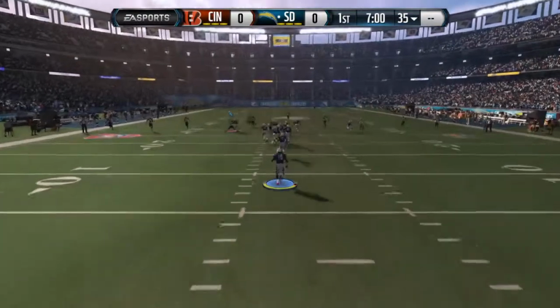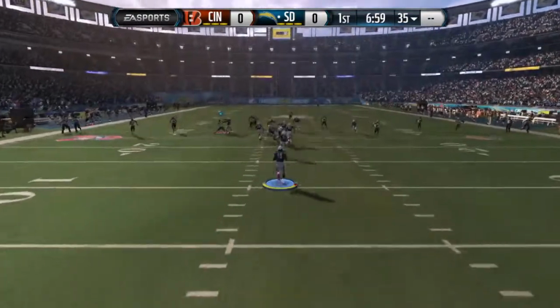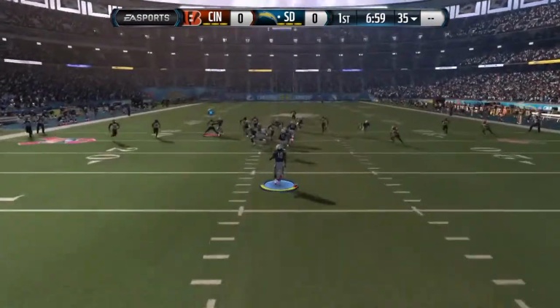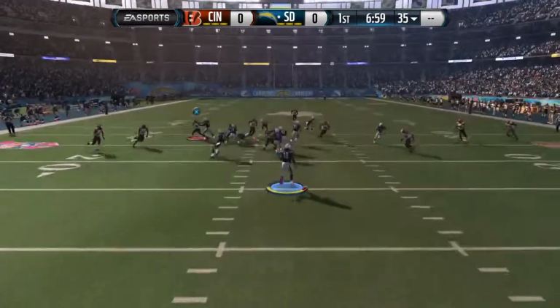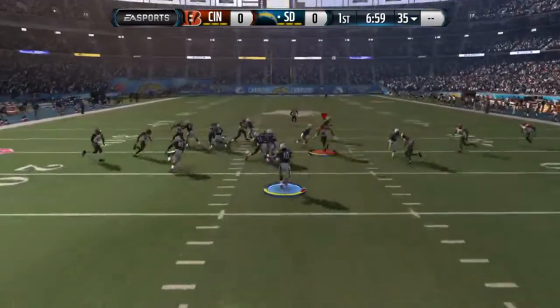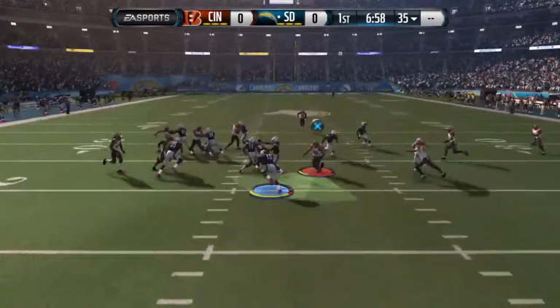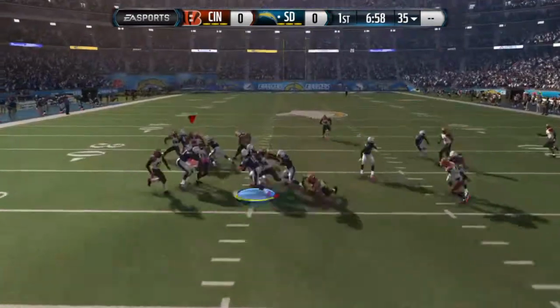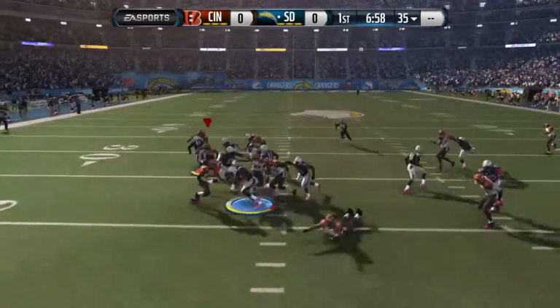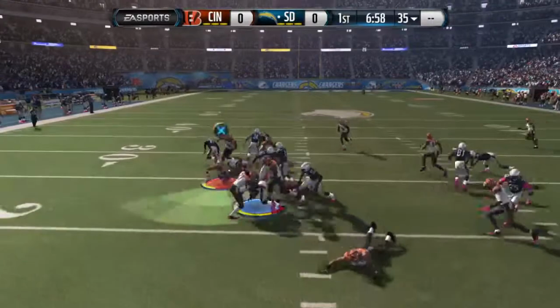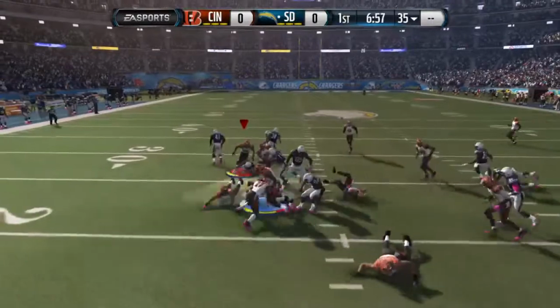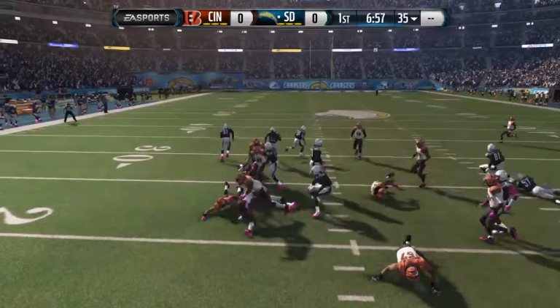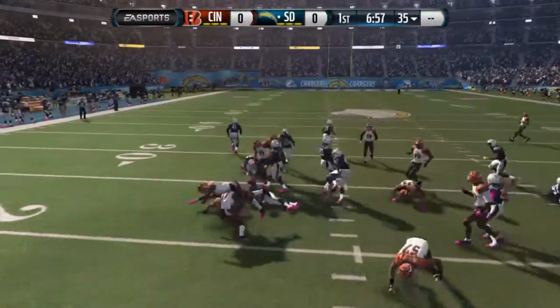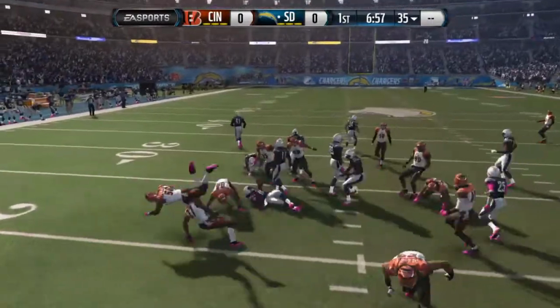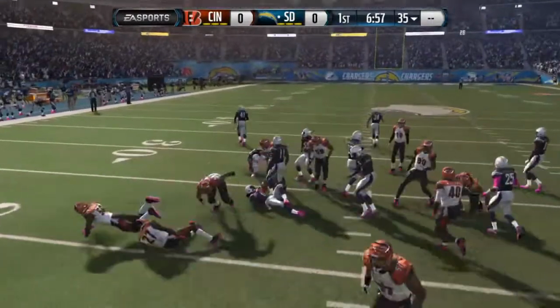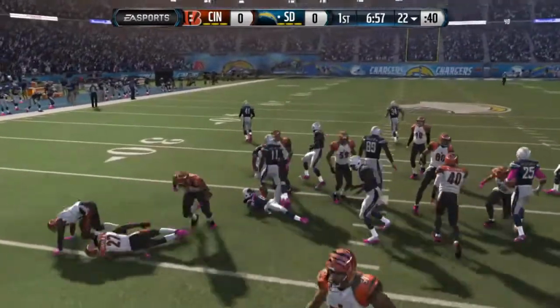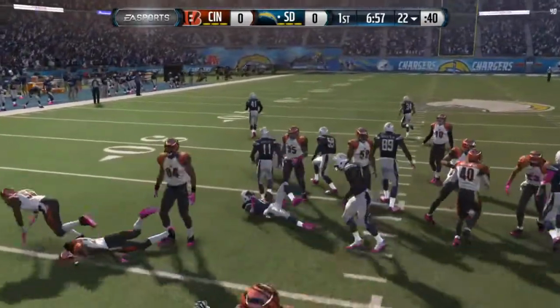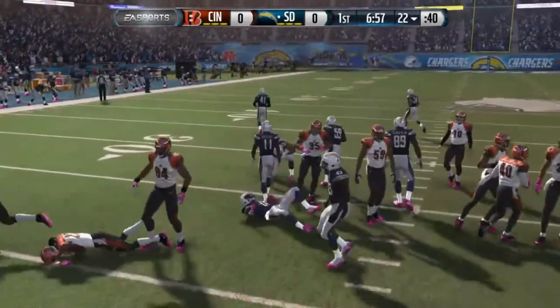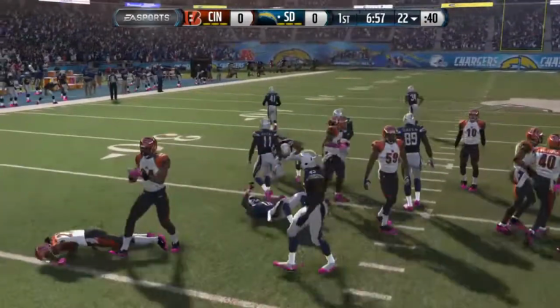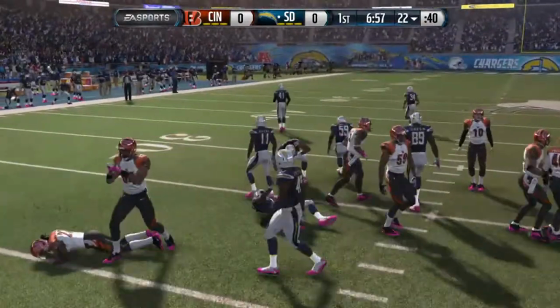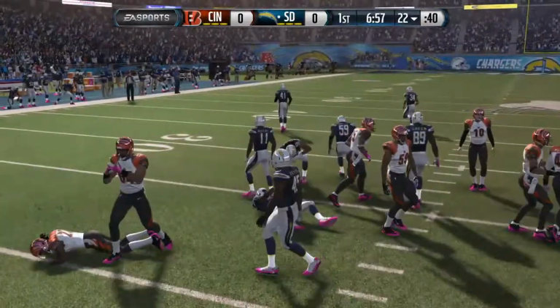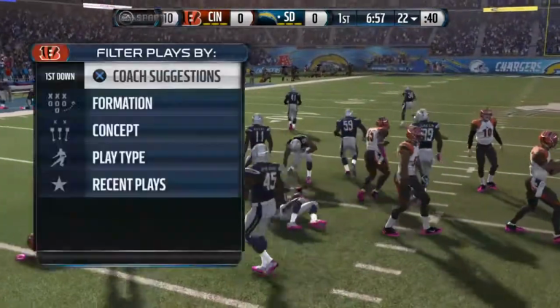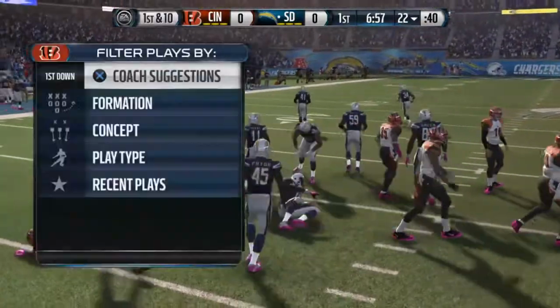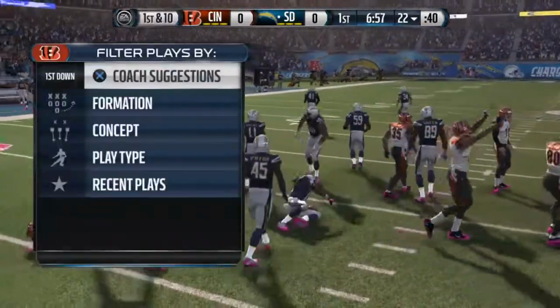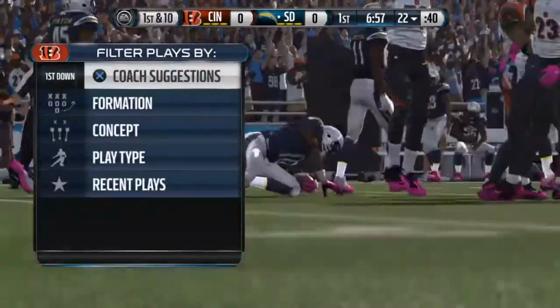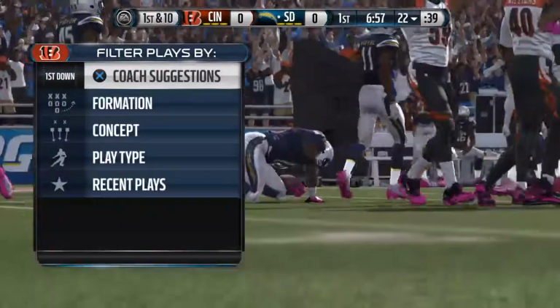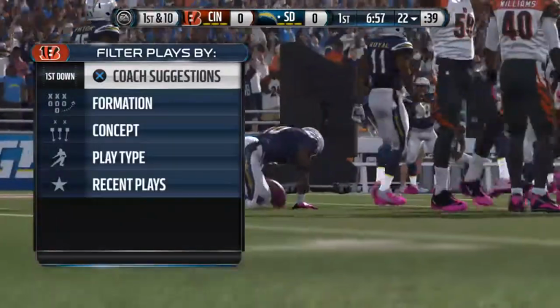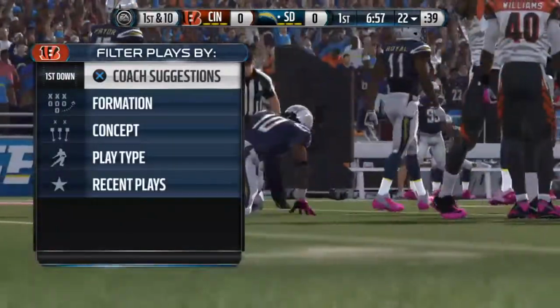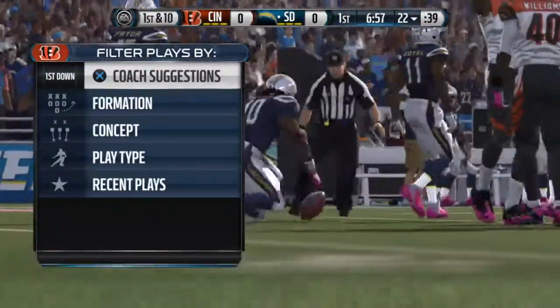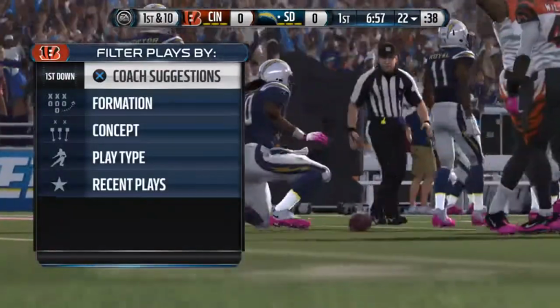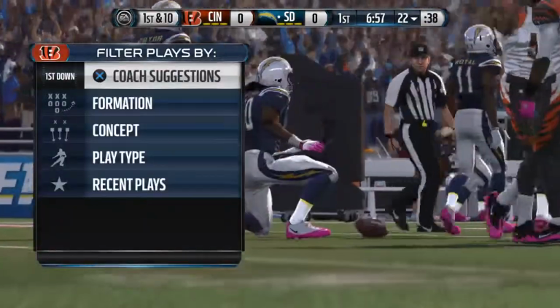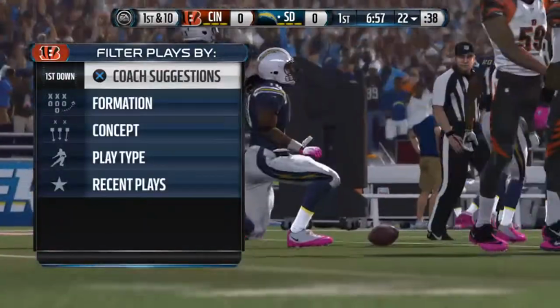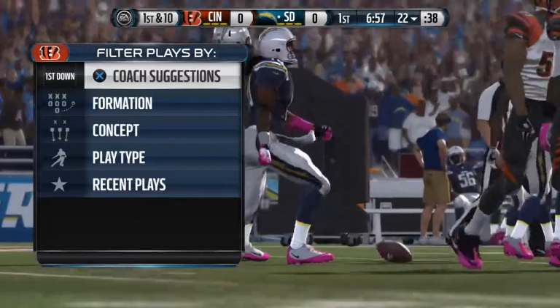He's got a chance to return this one. And he's tackled just past the 20. We'll mark it at the 22-yard line.